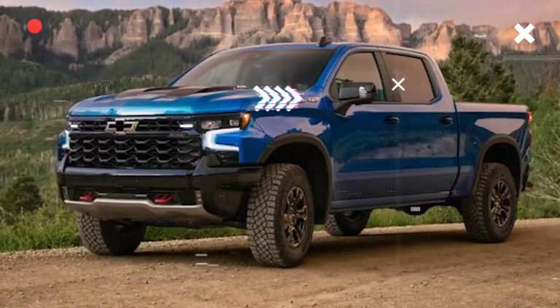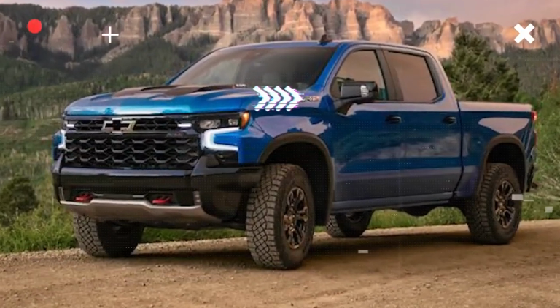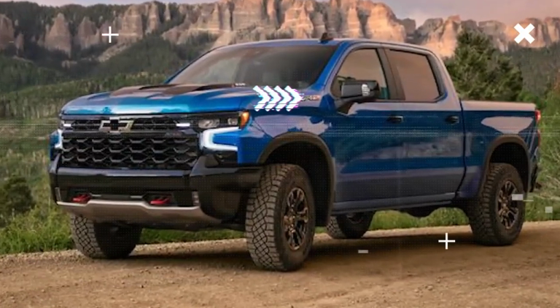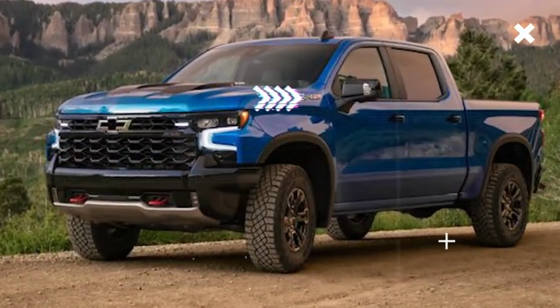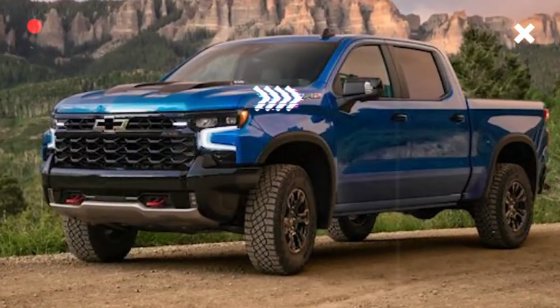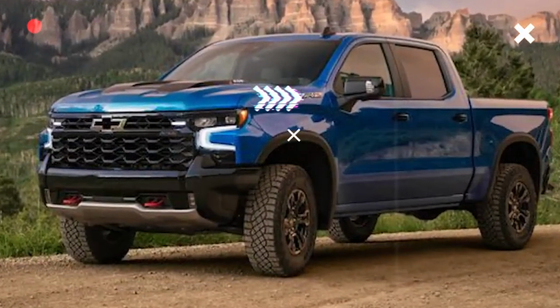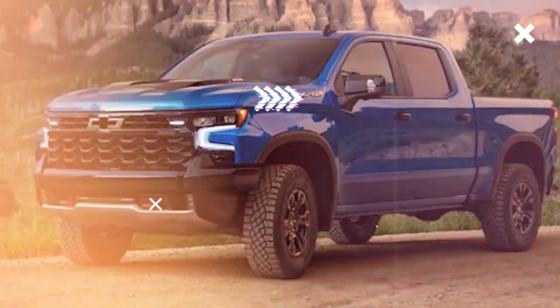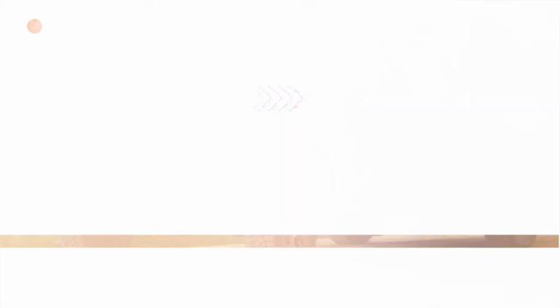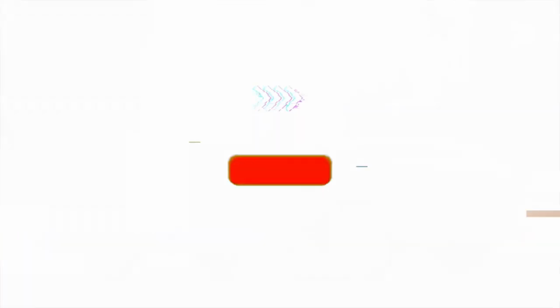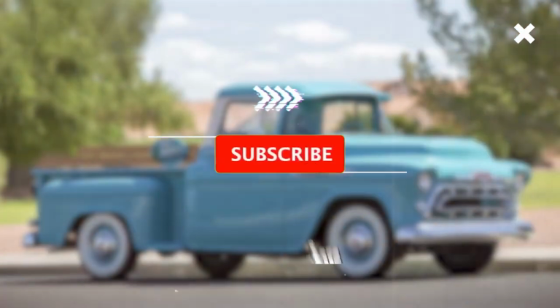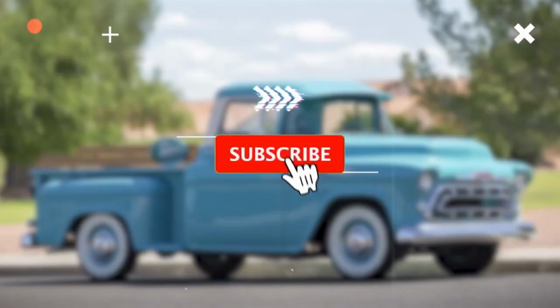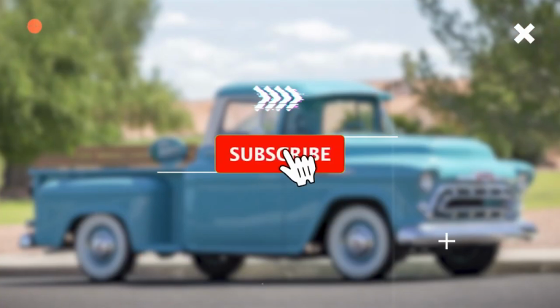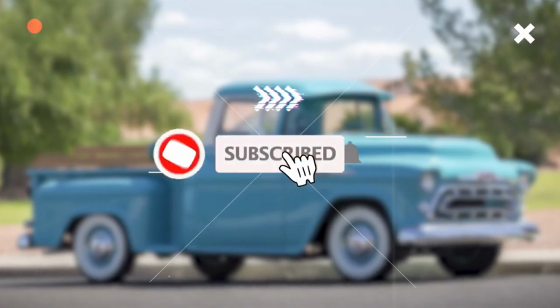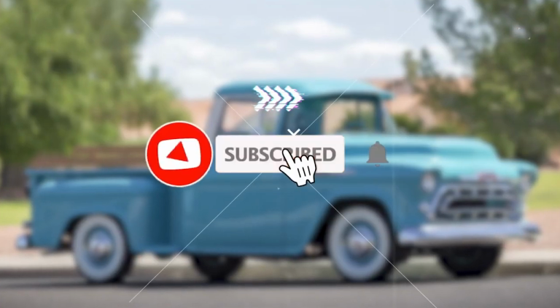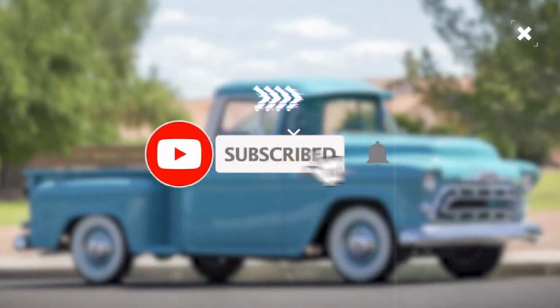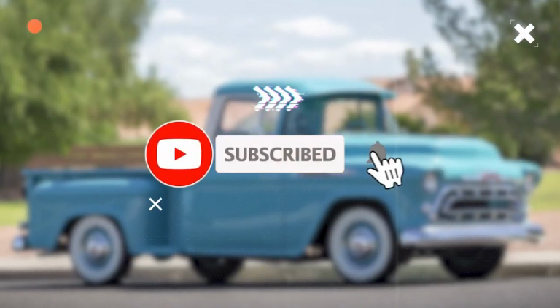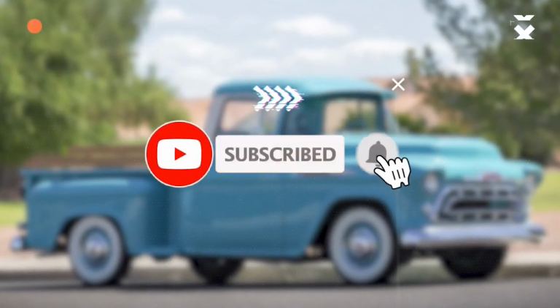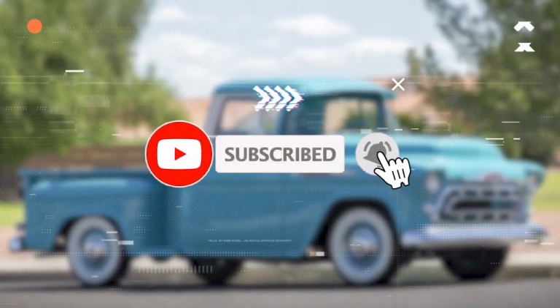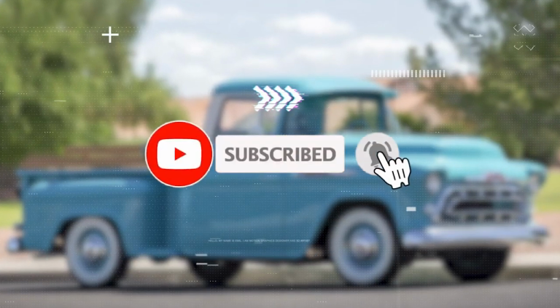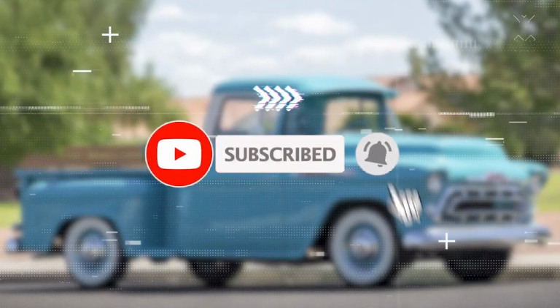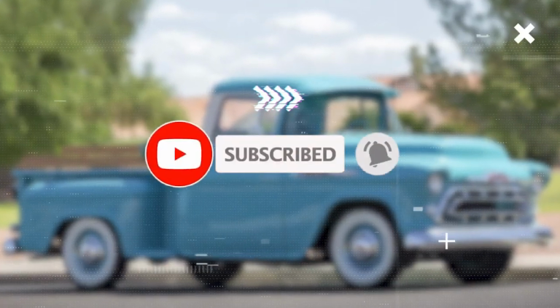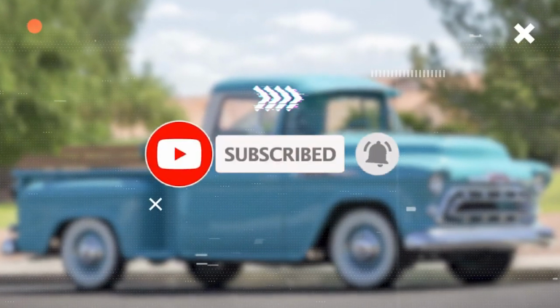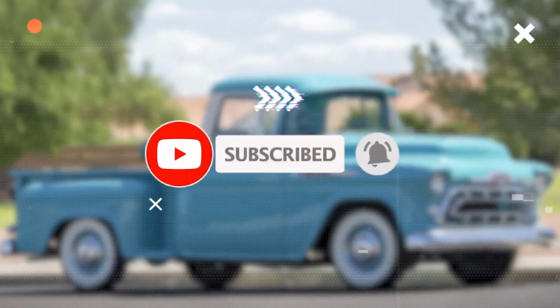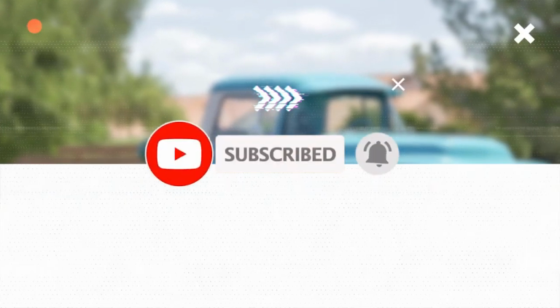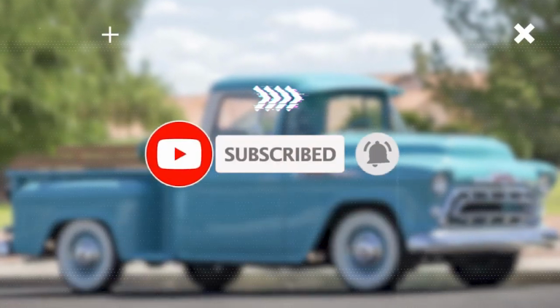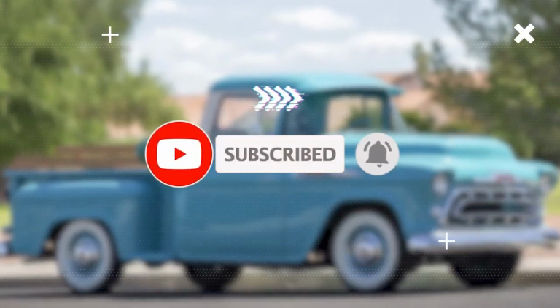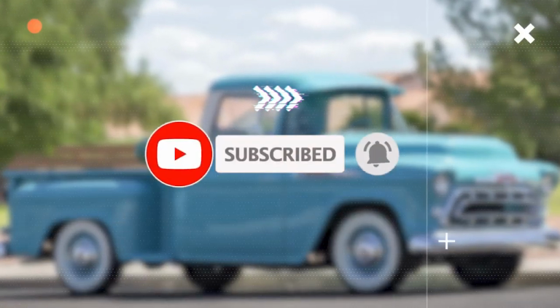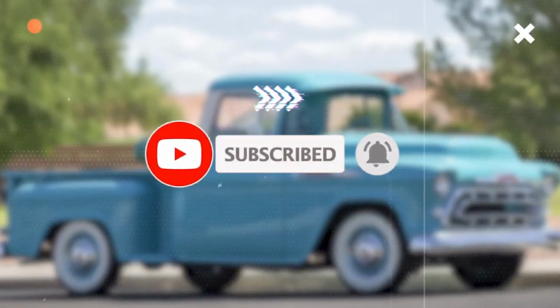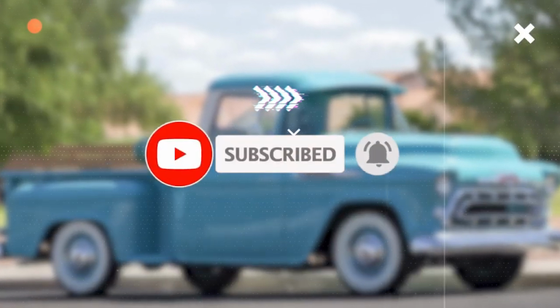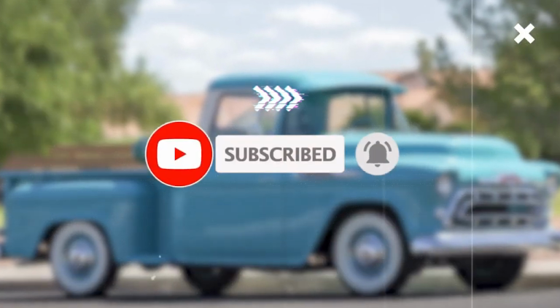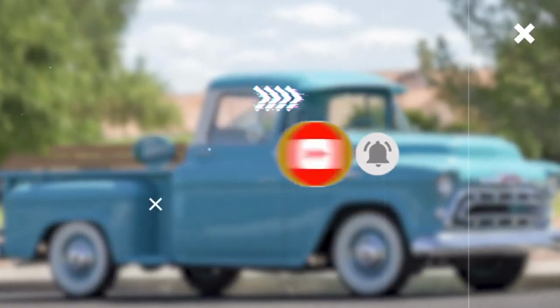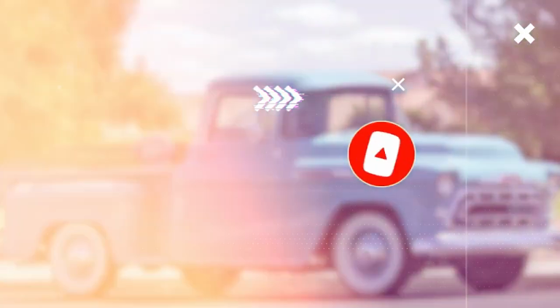But before we get started, make sure to like this video and subscribe to Truck & Roll for more content like this.